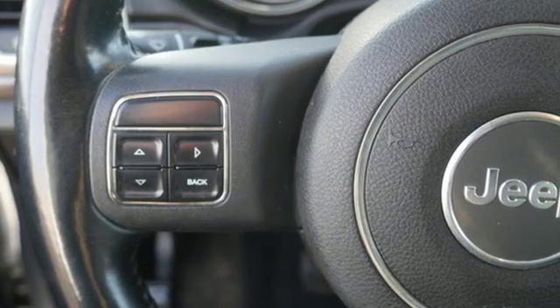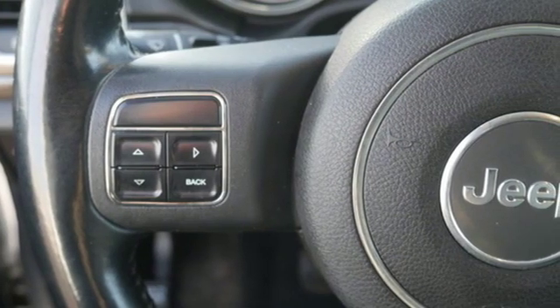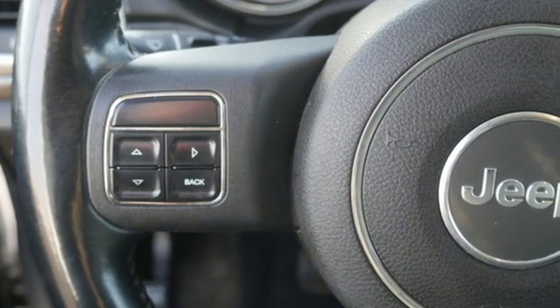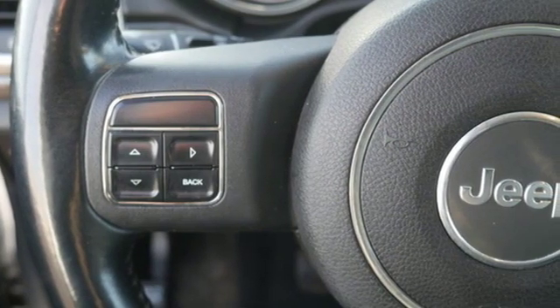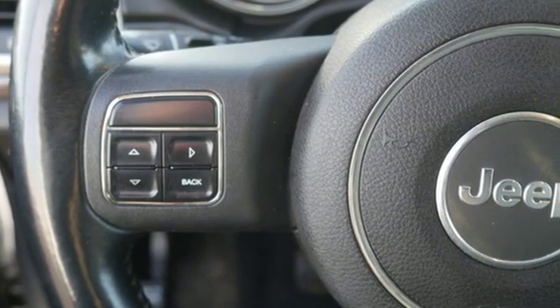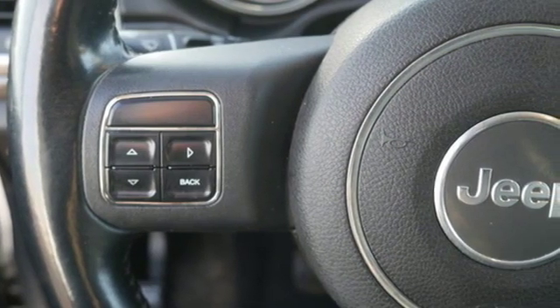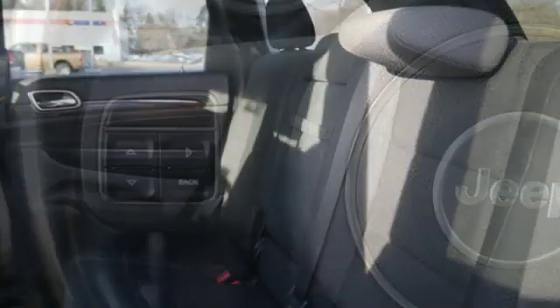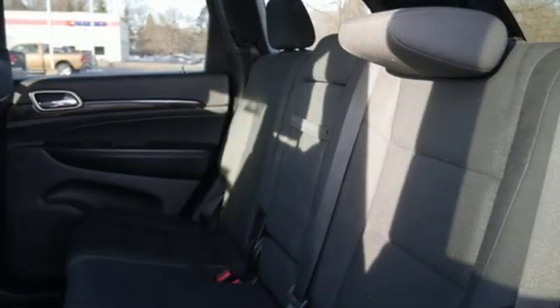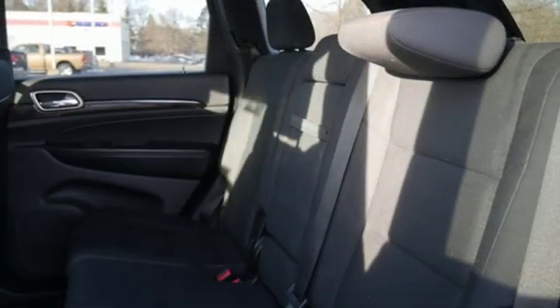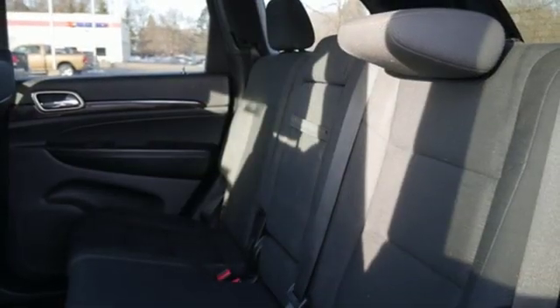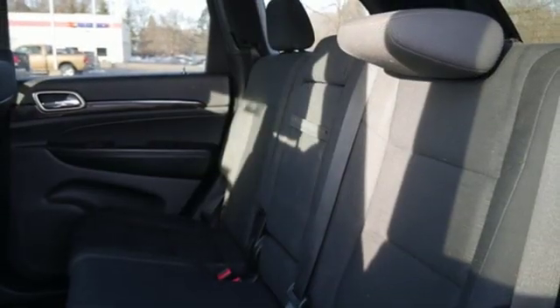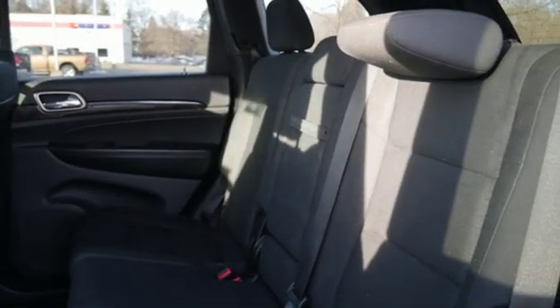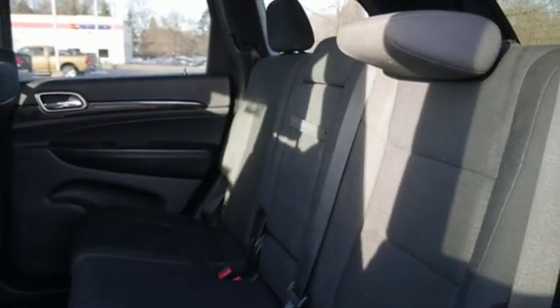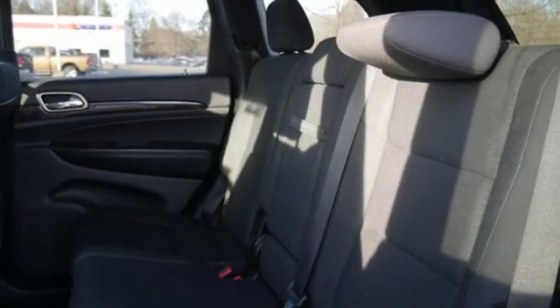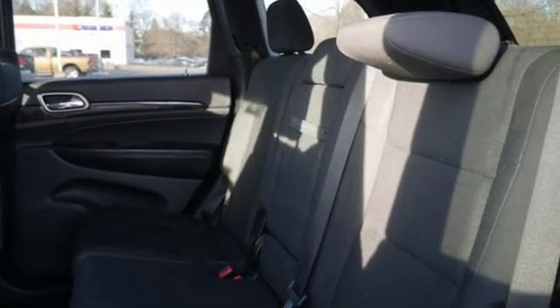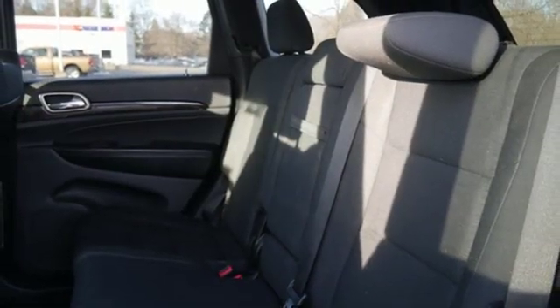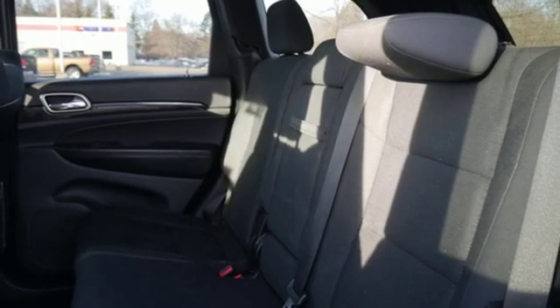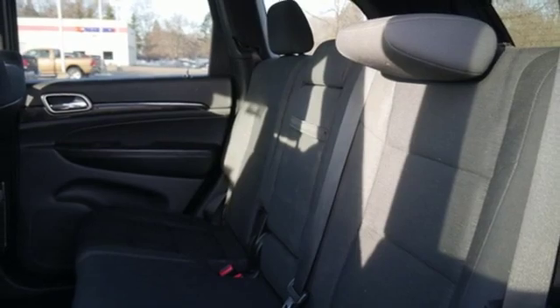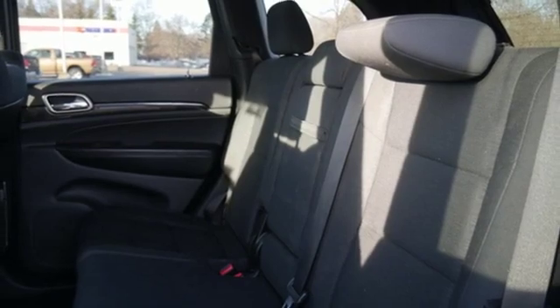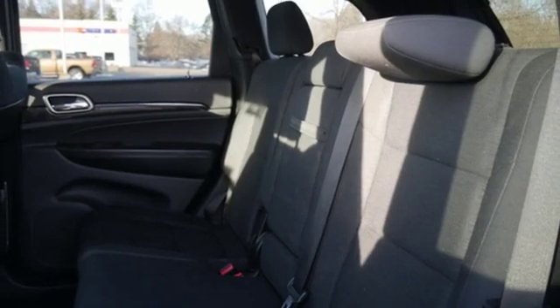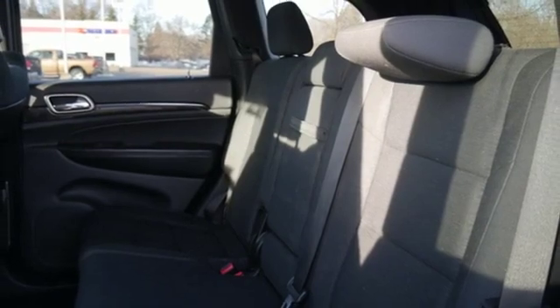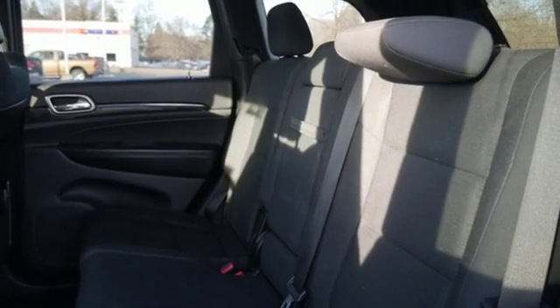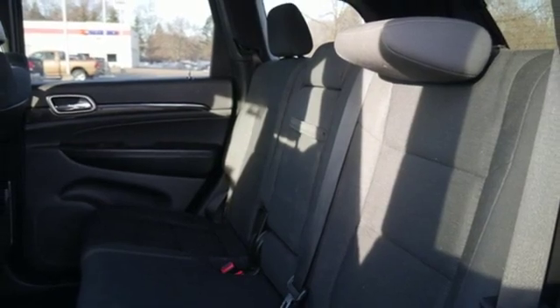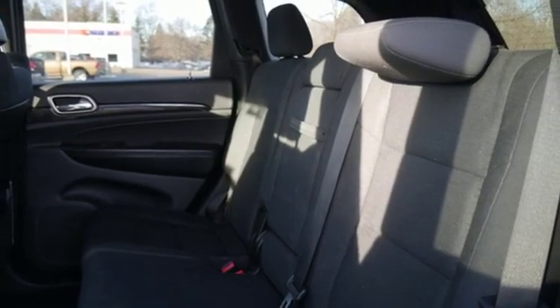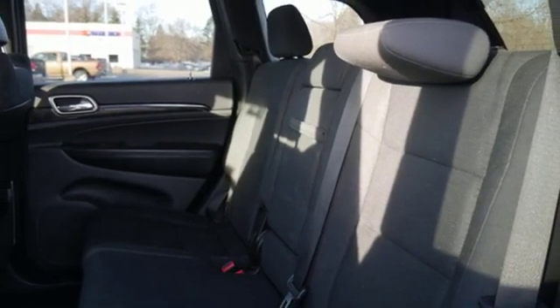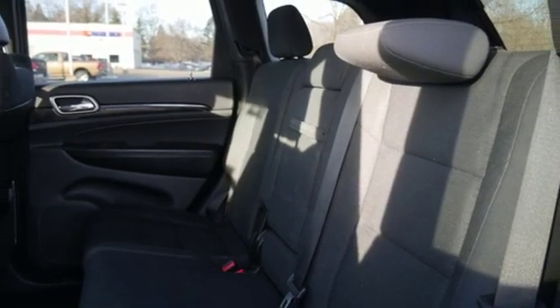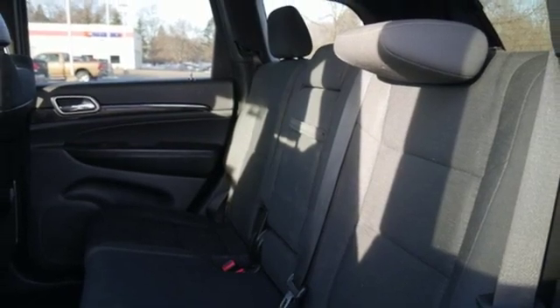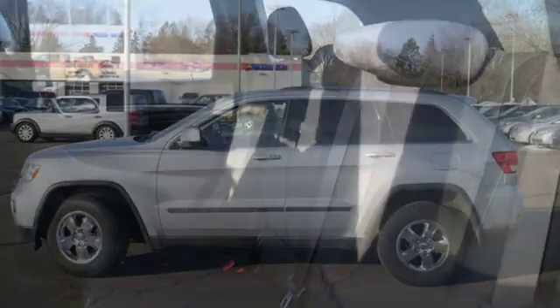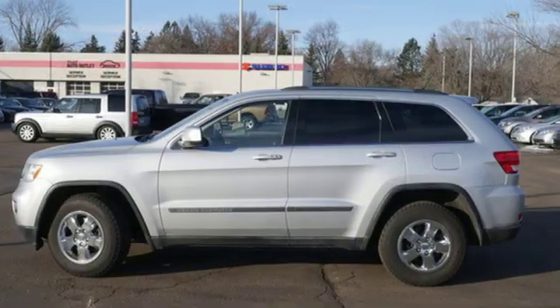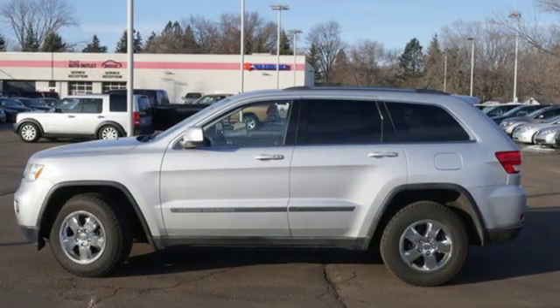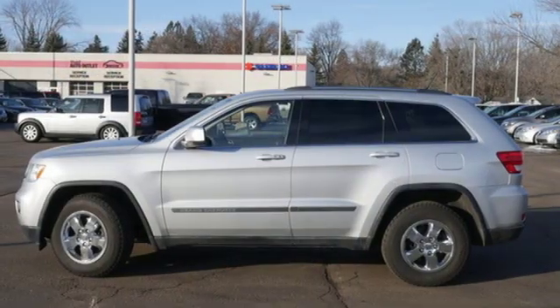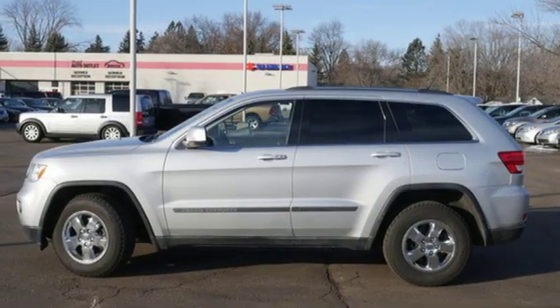Automatic transmission, aluminum wheels, gas pressurized shocks, and V8 engine.